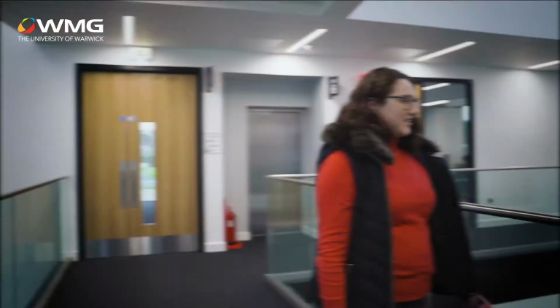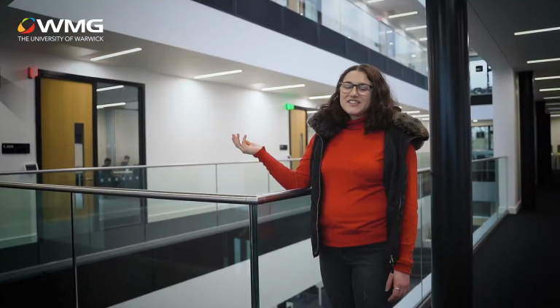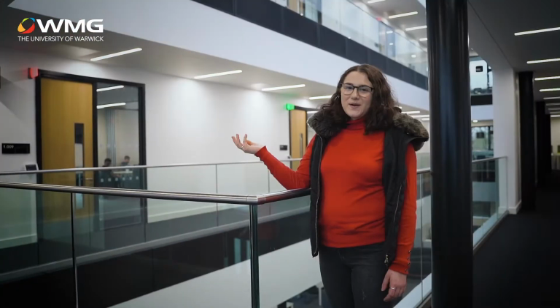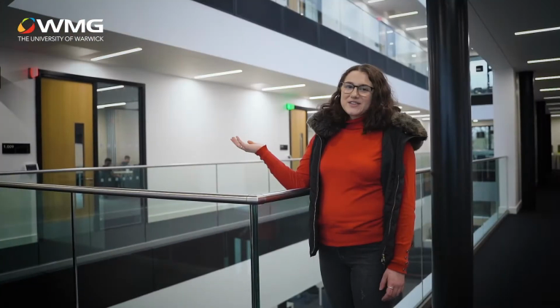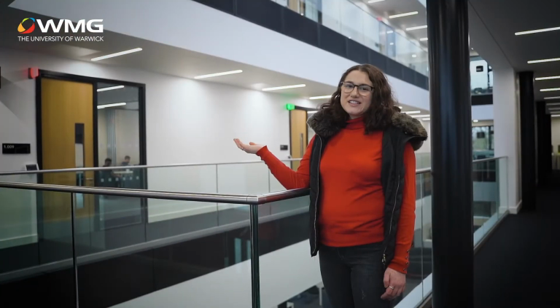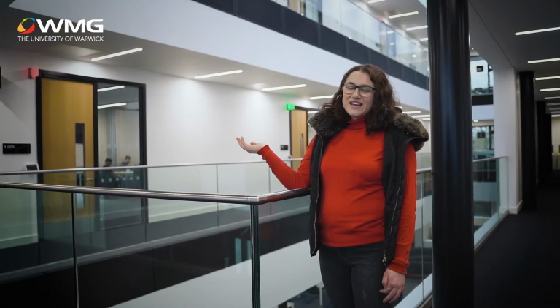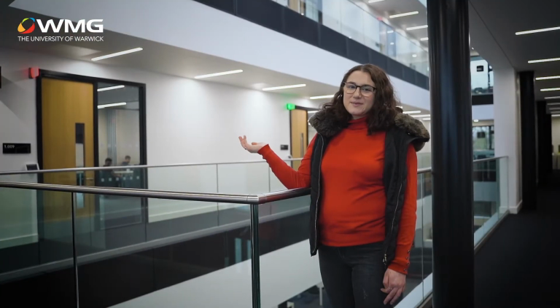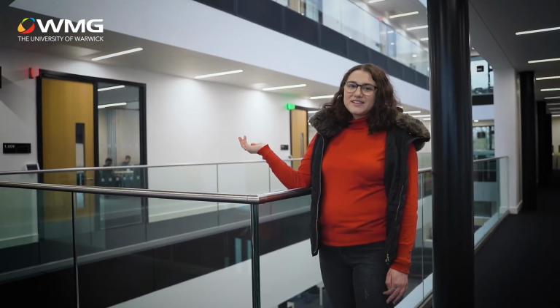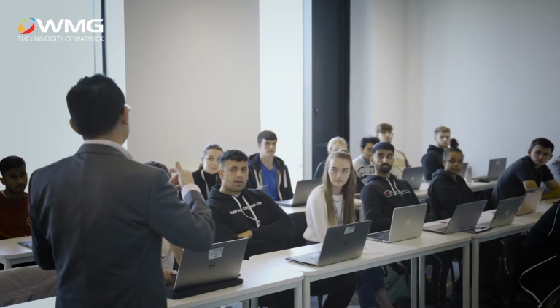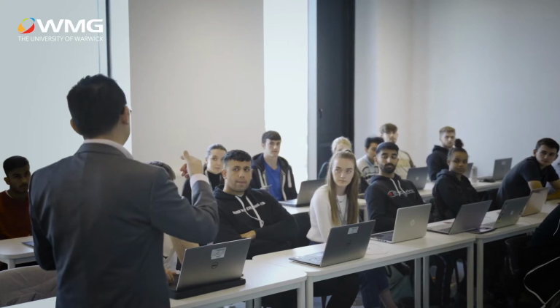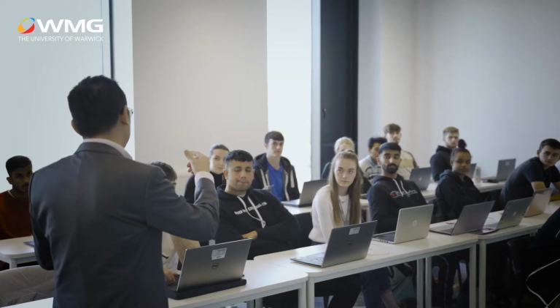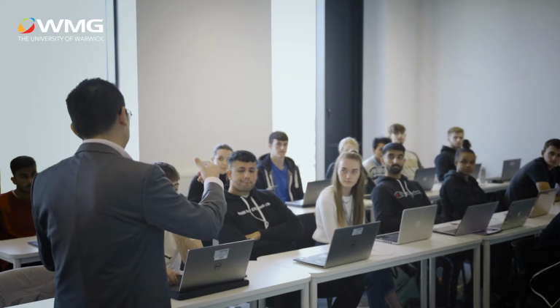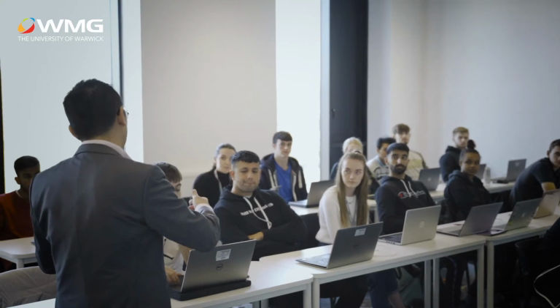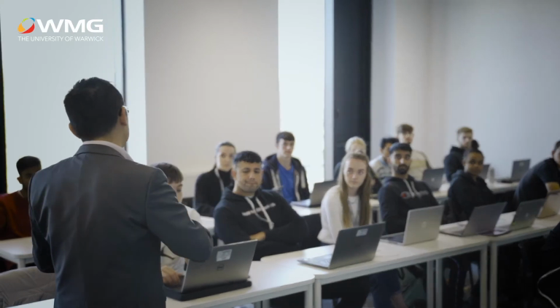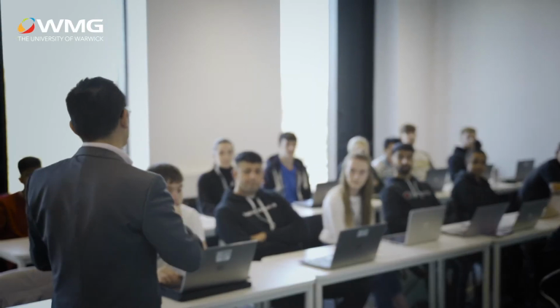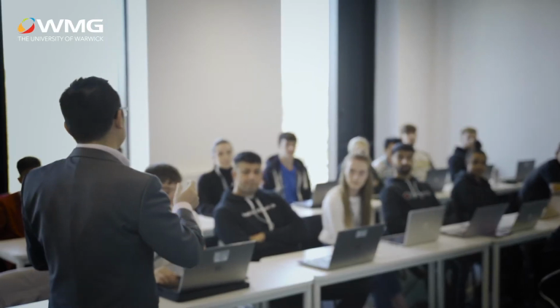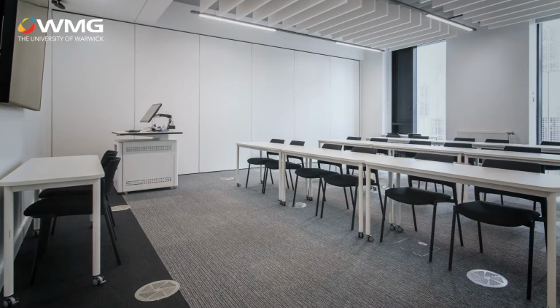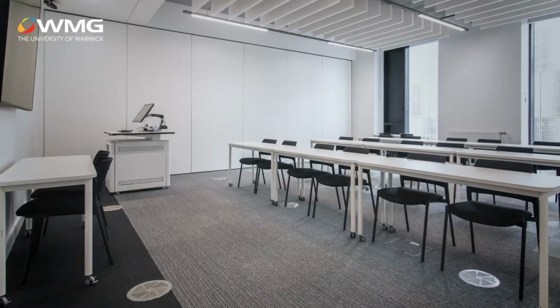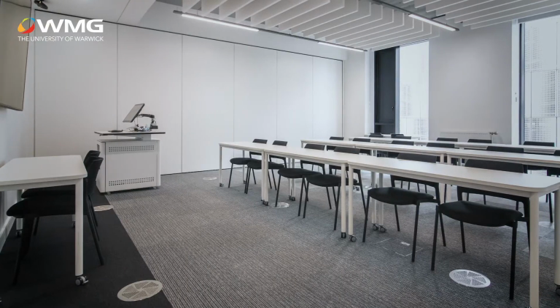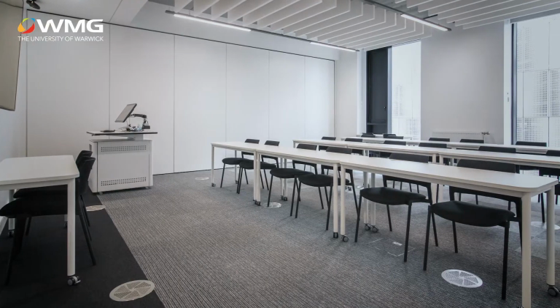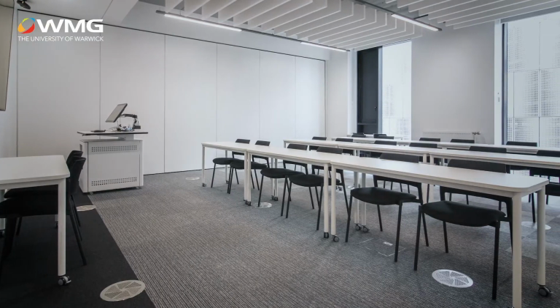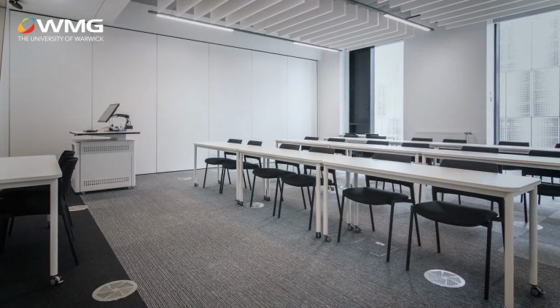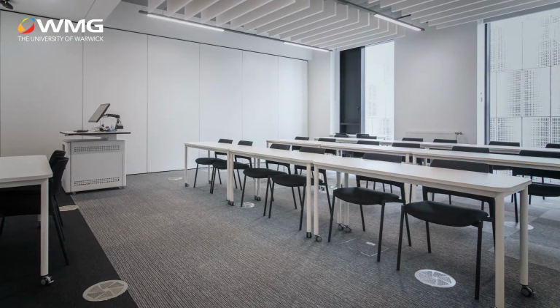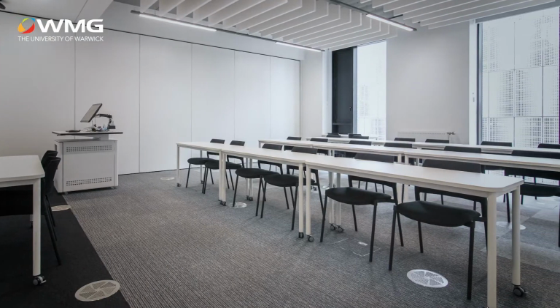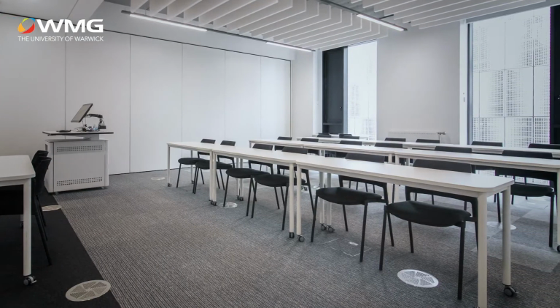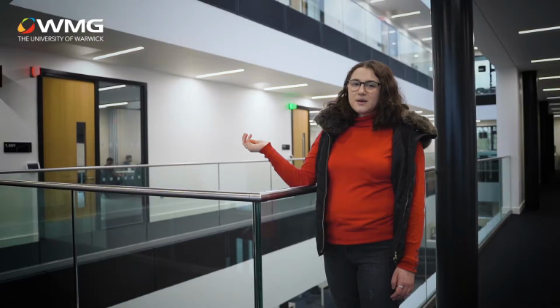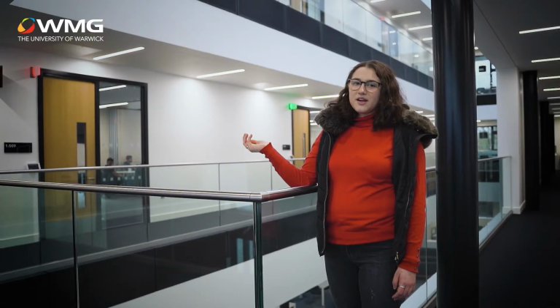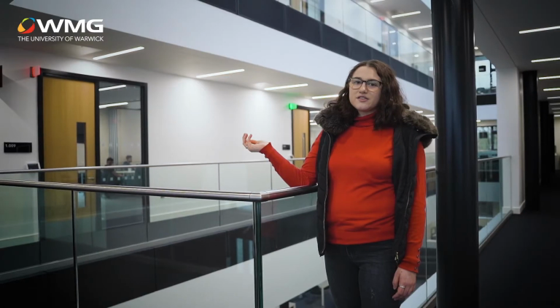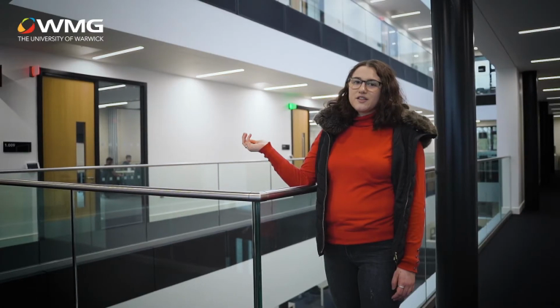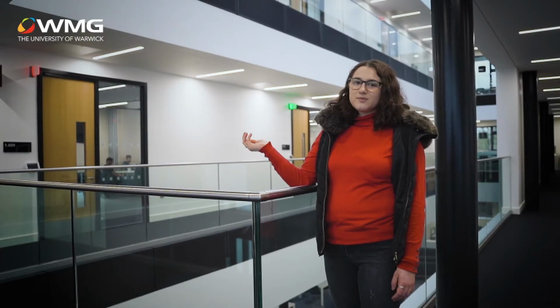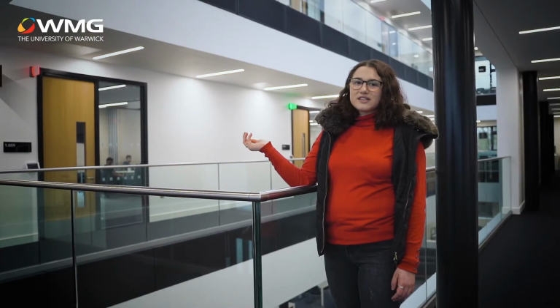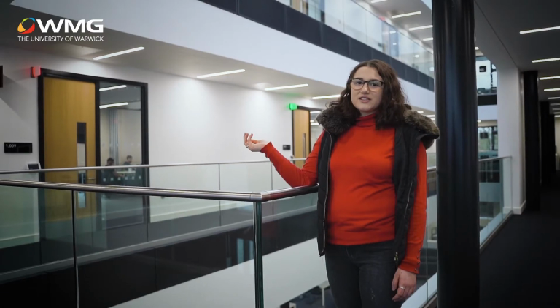This is where all the teaching takes place. The rooms are all flexible workspaces so they can be adapted for lectures, seminars and other group activities.